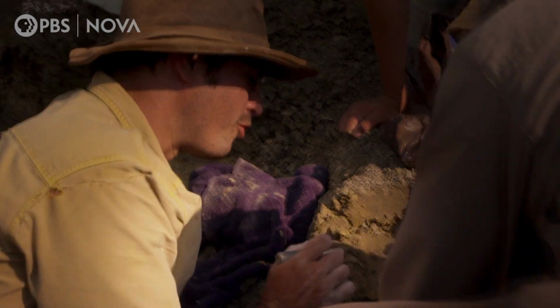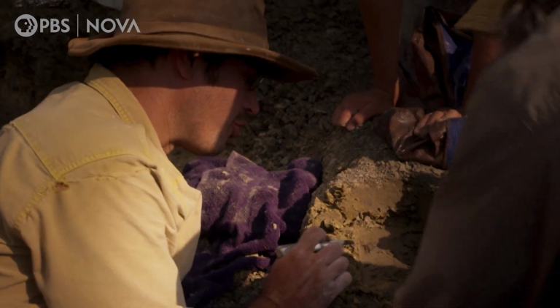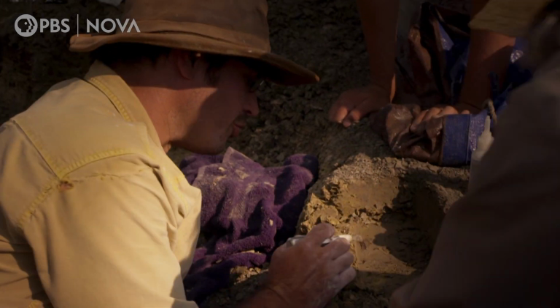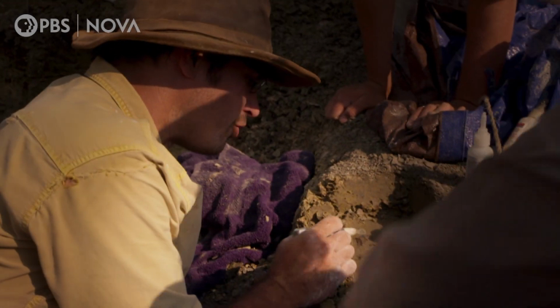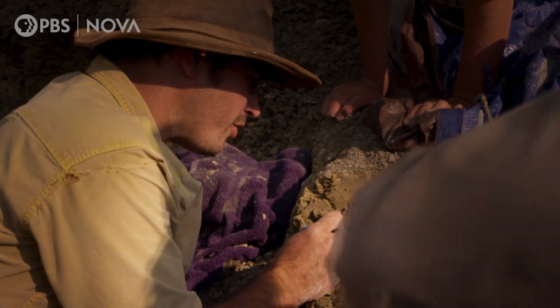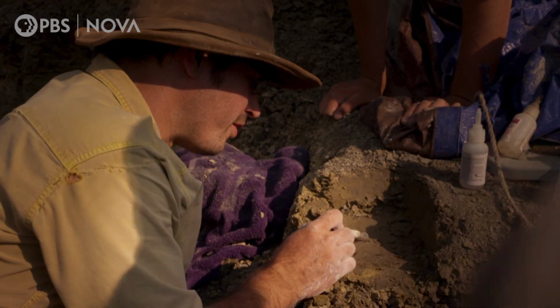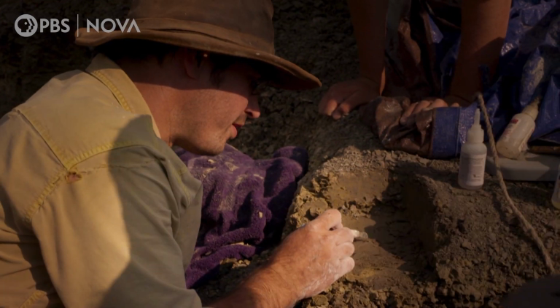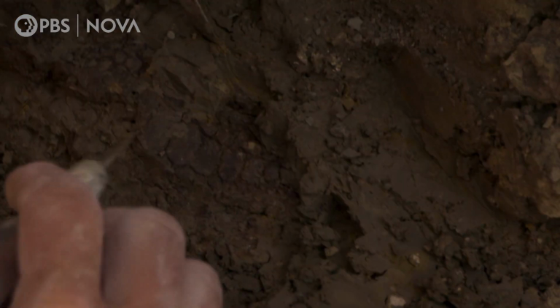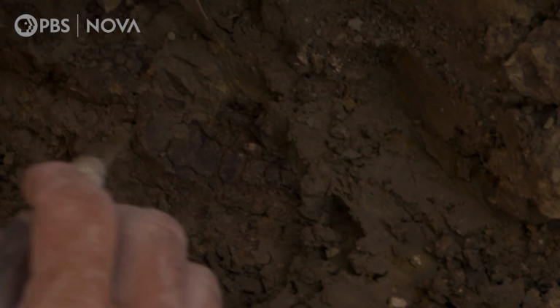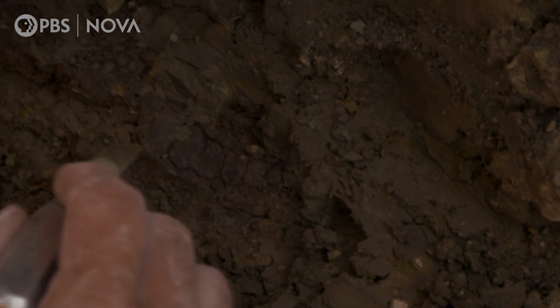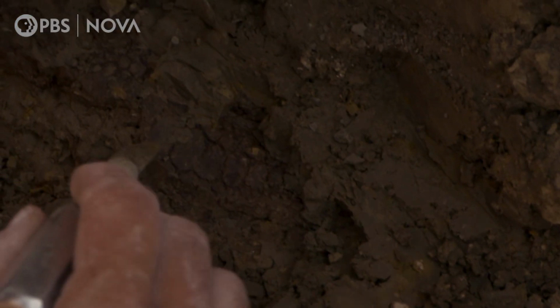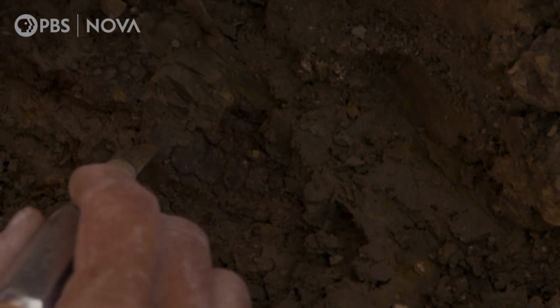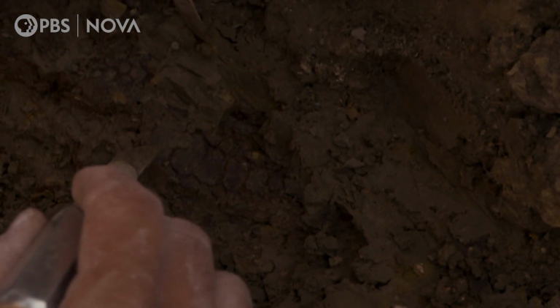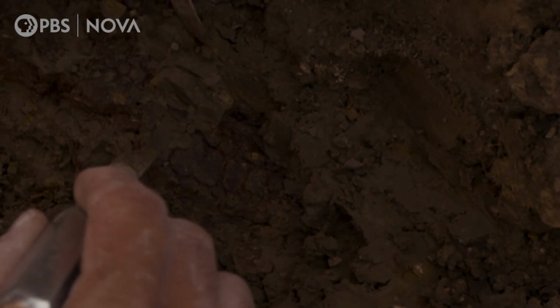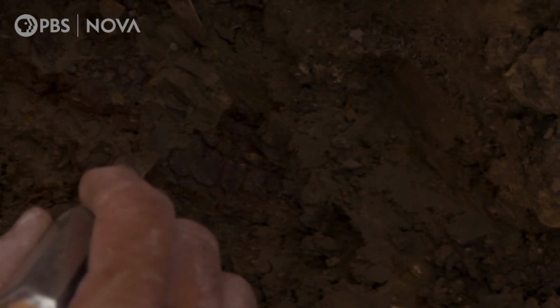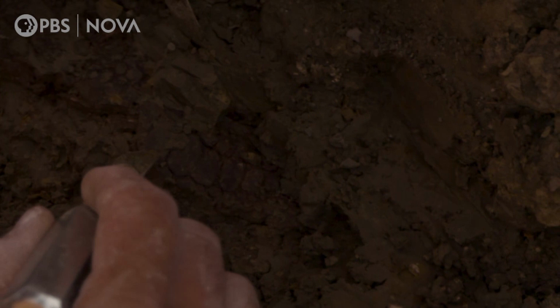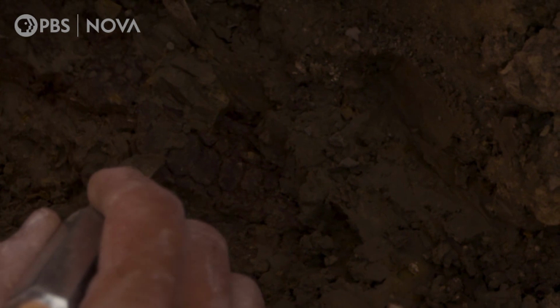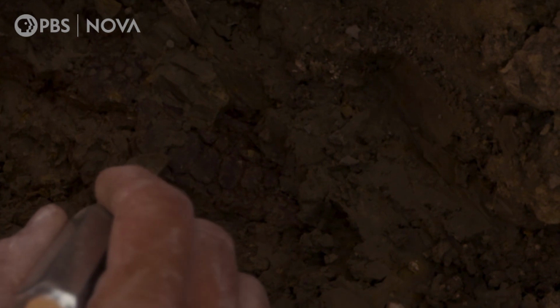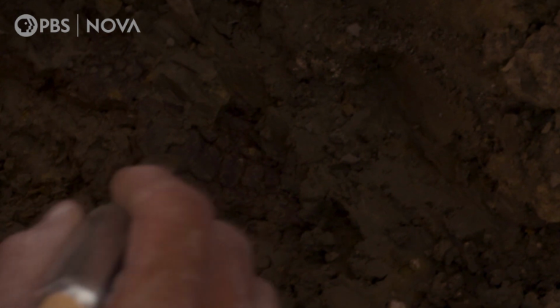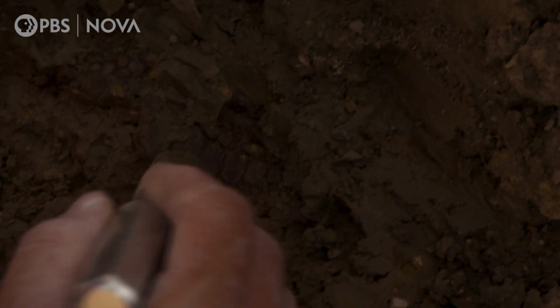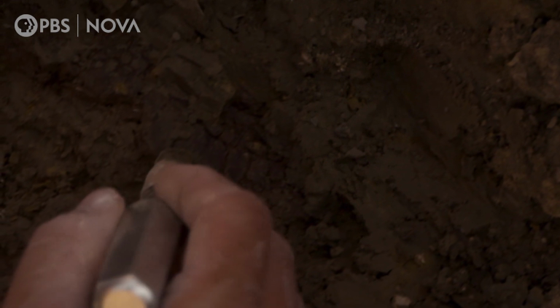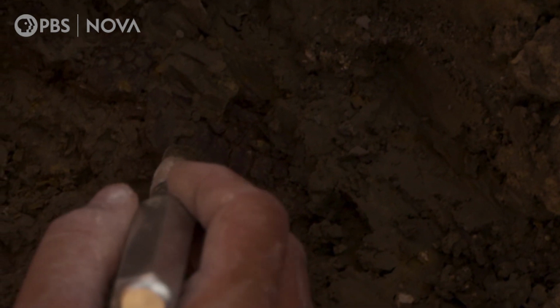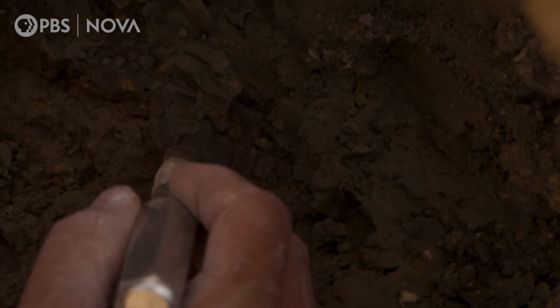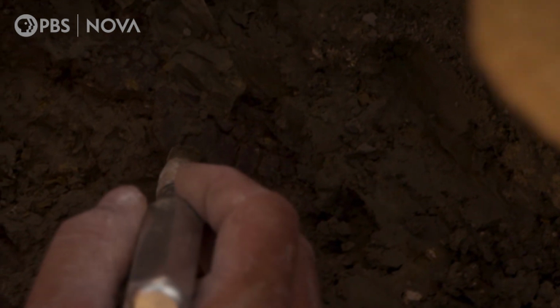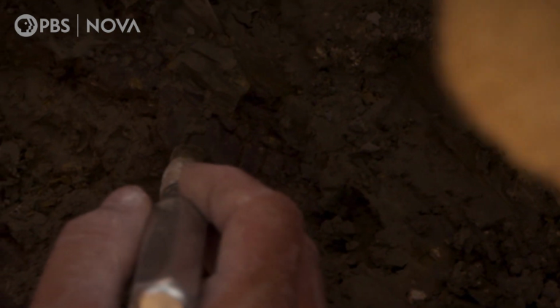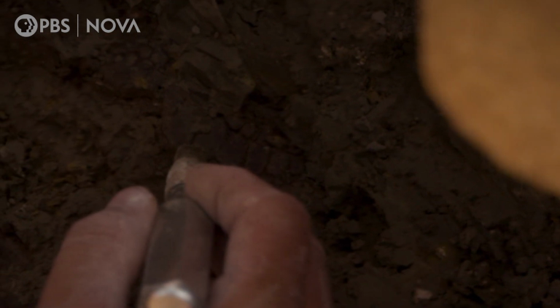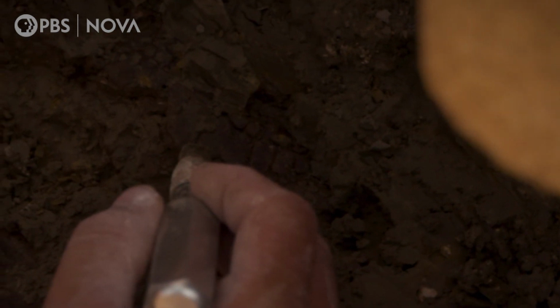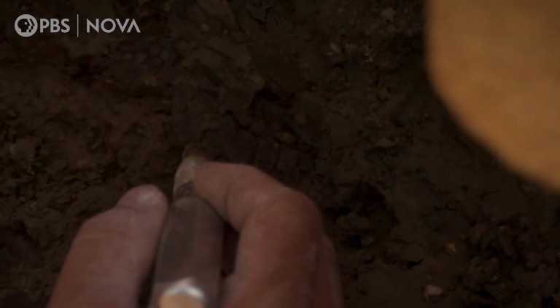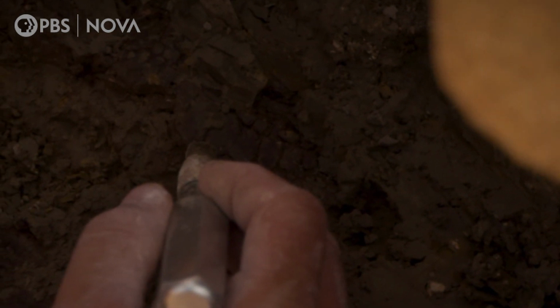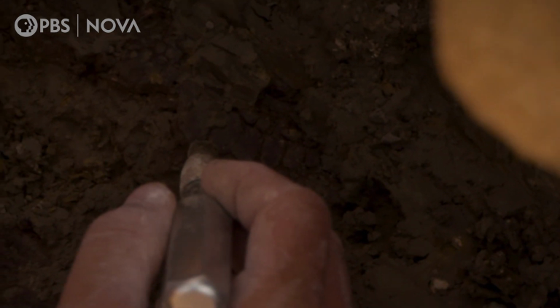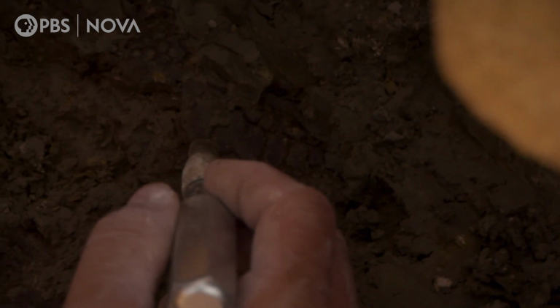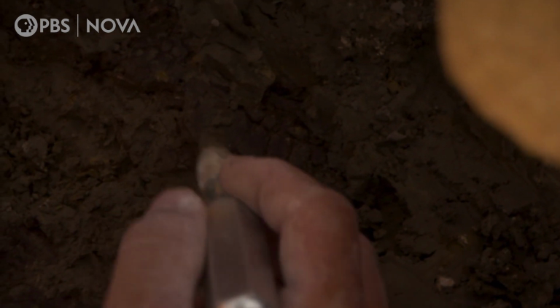Look, look — look at that pattern right there. Have you ever seen elongated scales like that before, Dave?